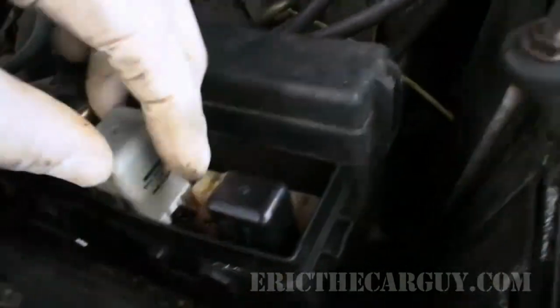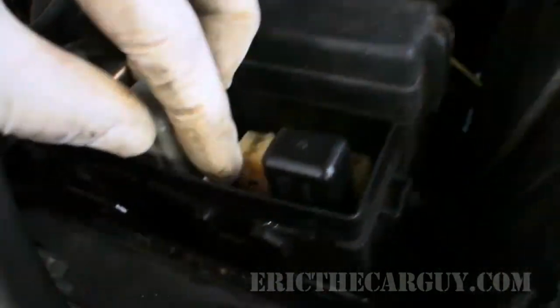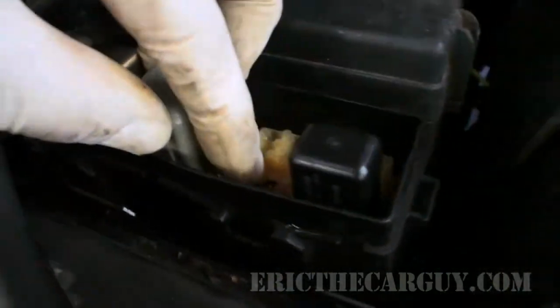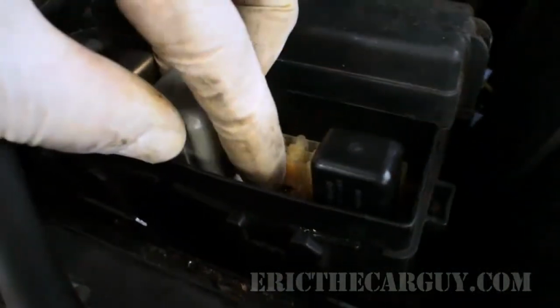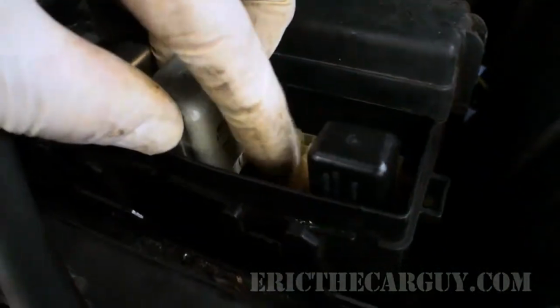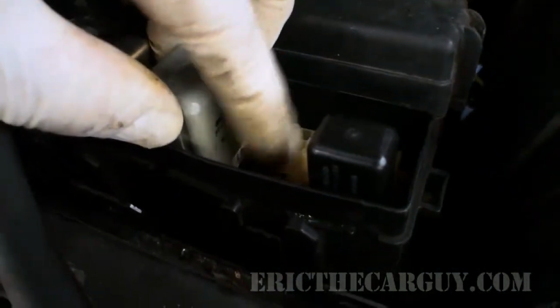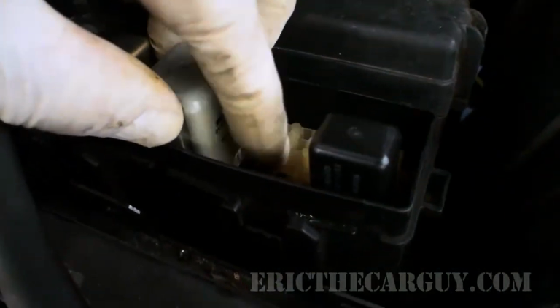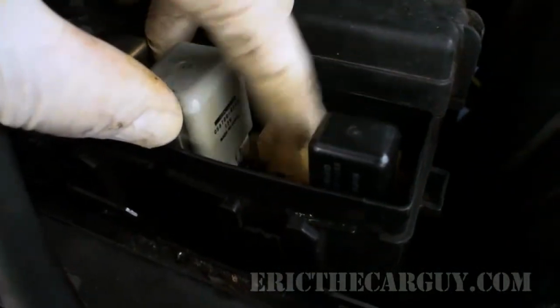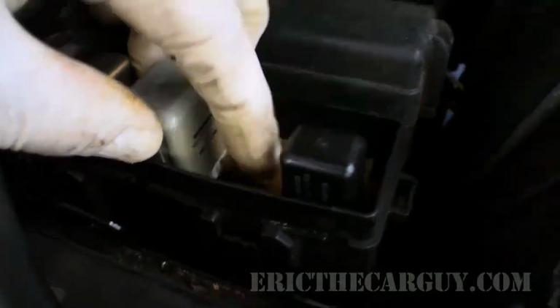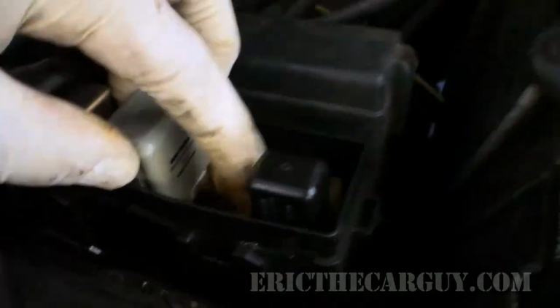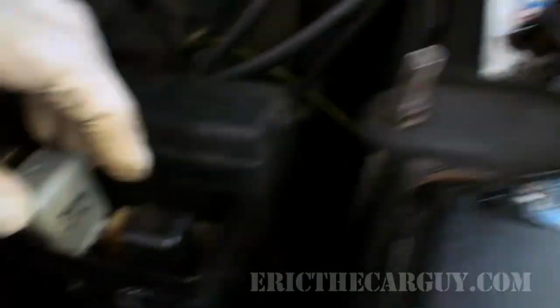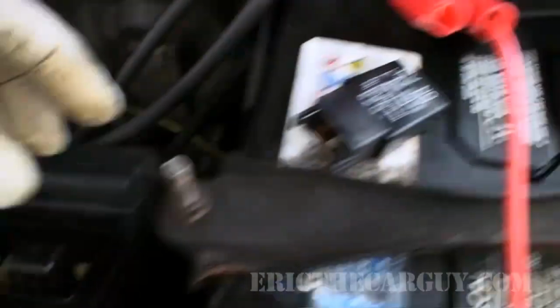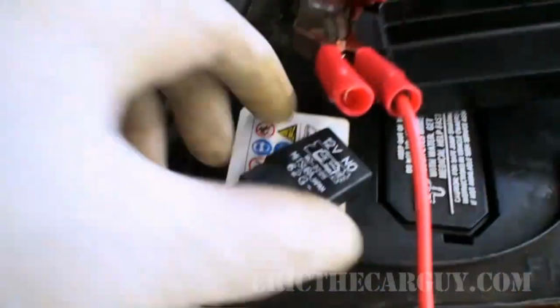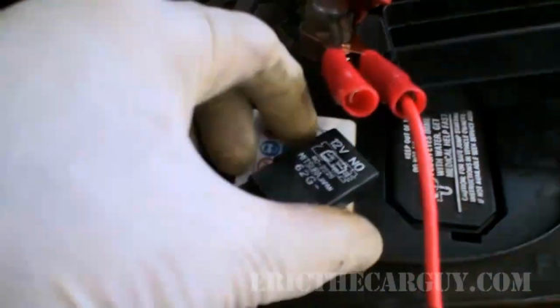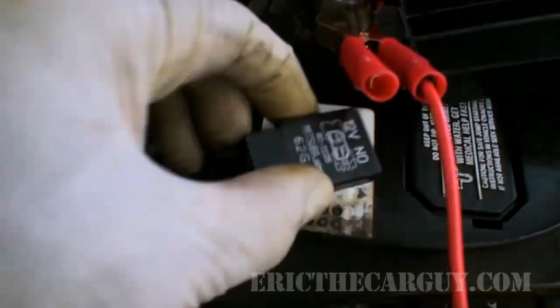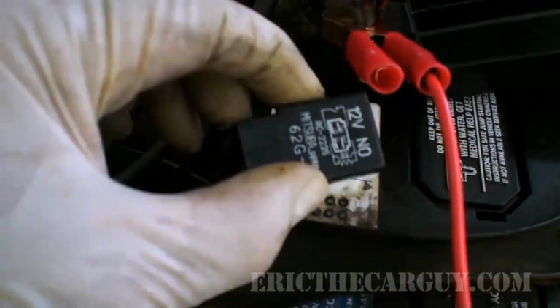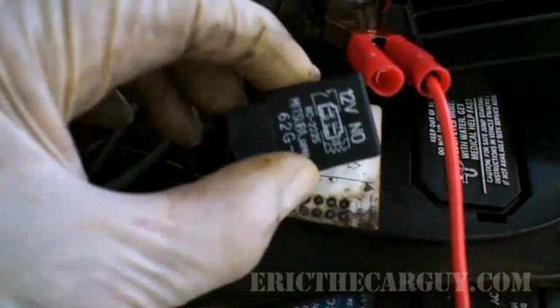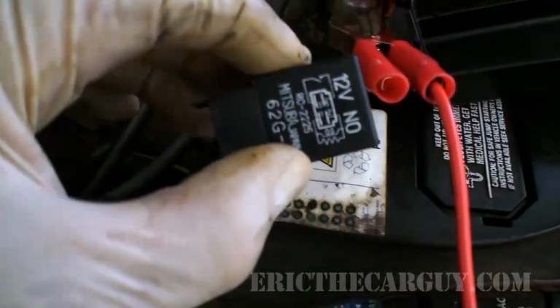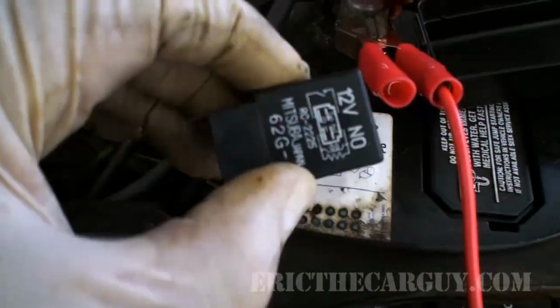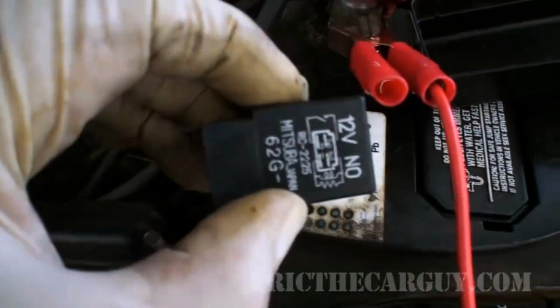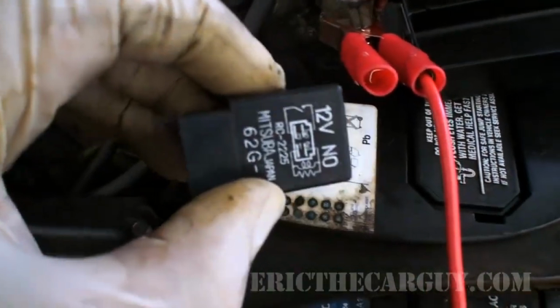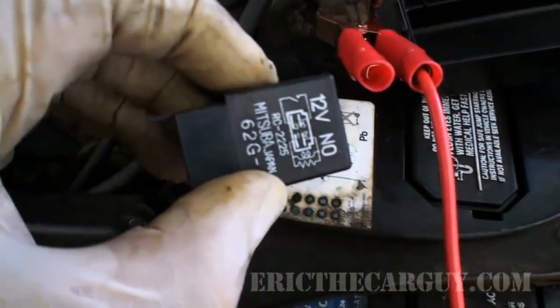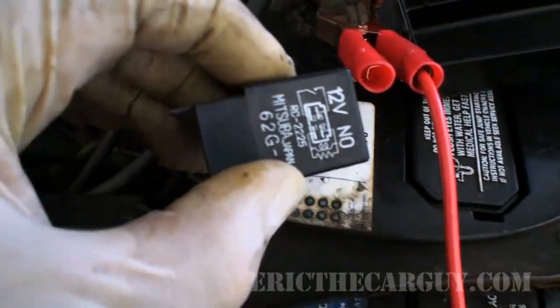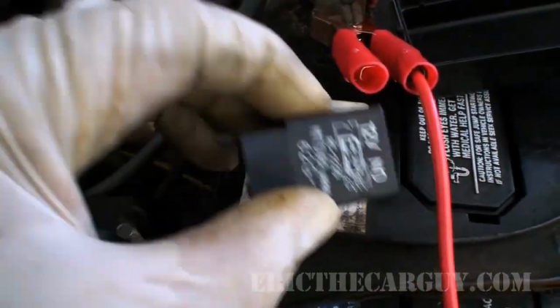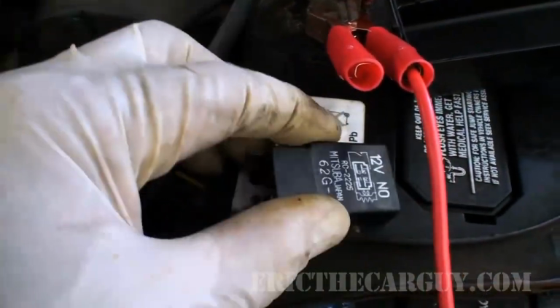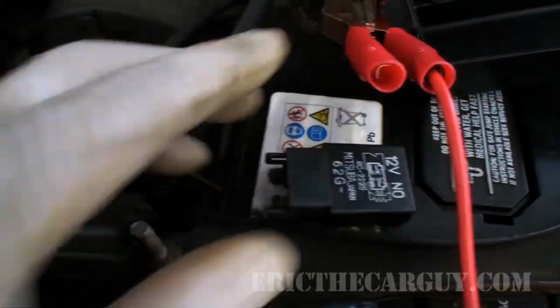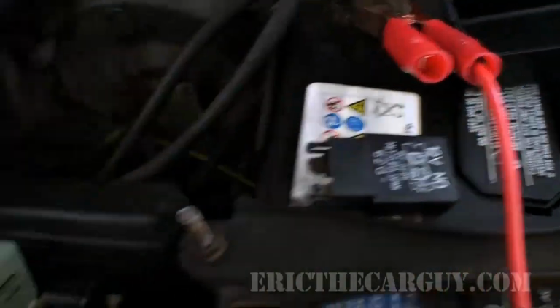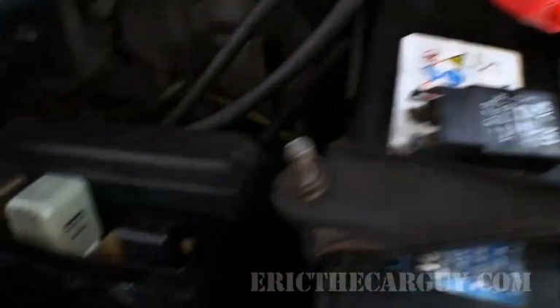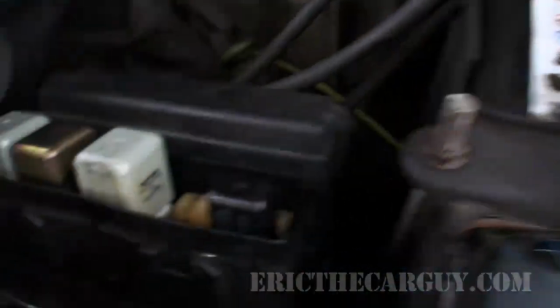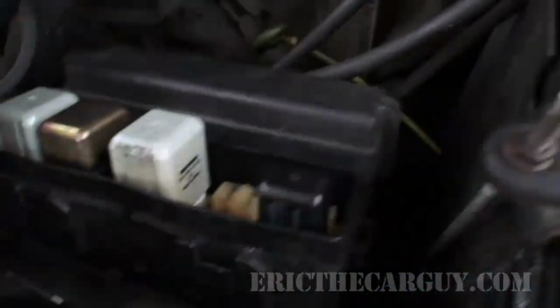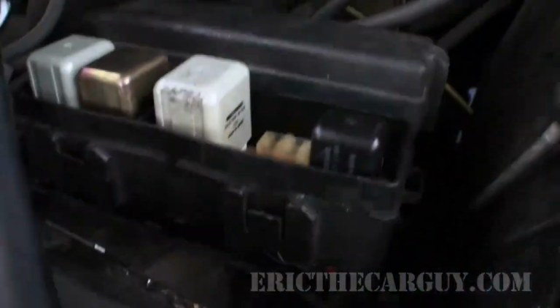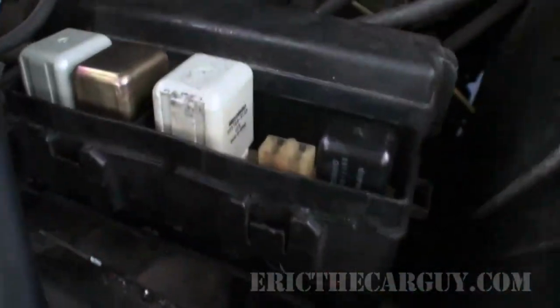This is the location of the condenser fan relay, and here's the relay itself.